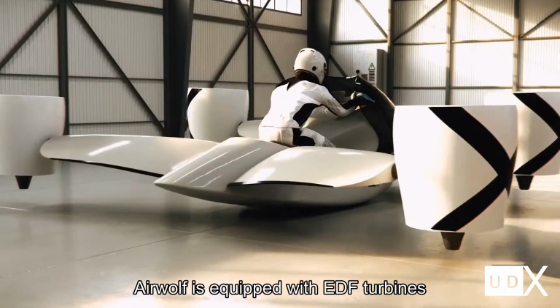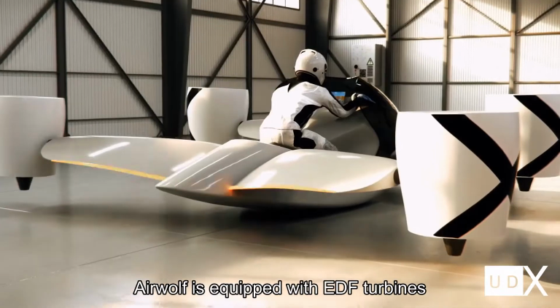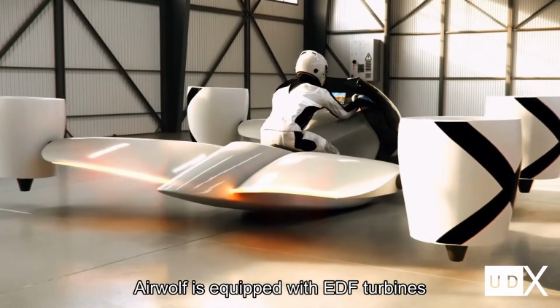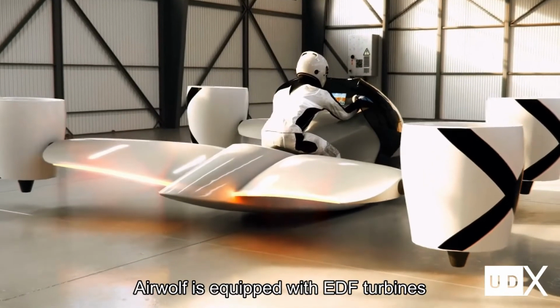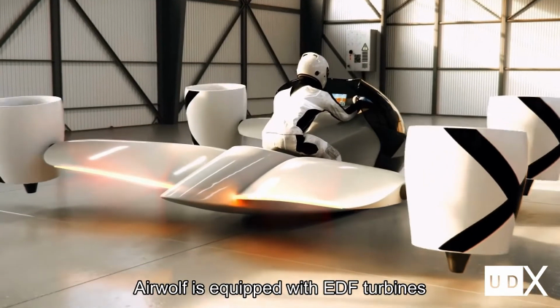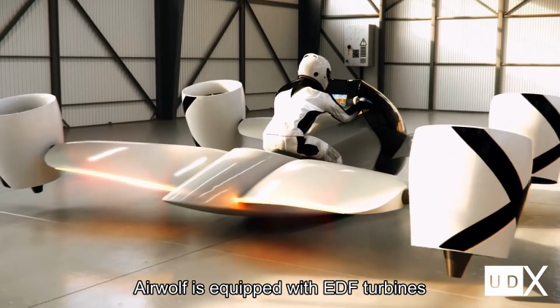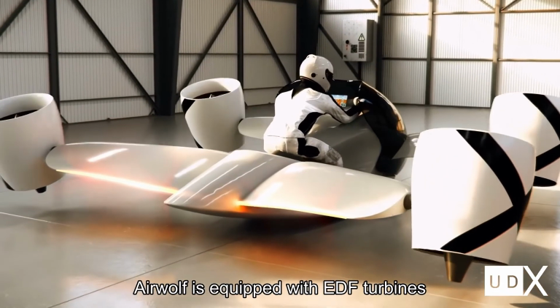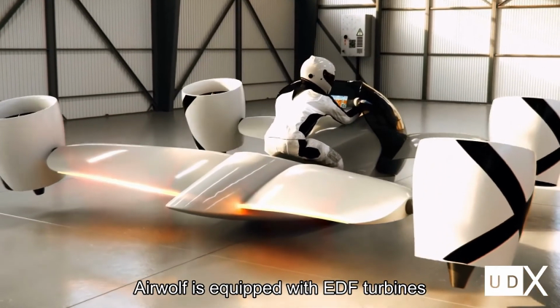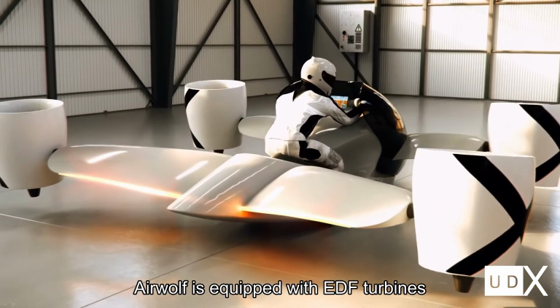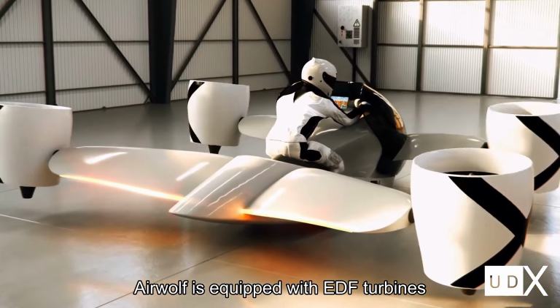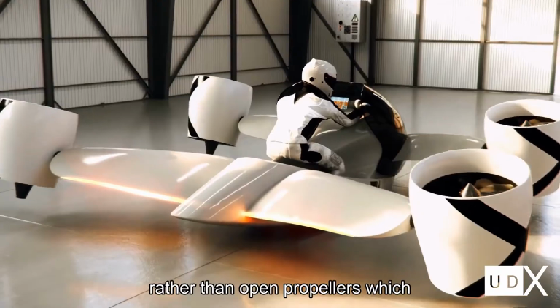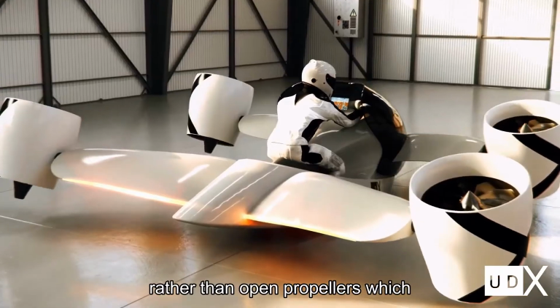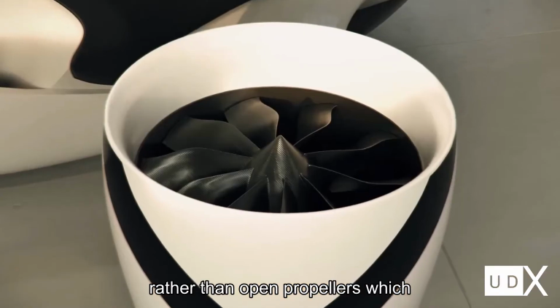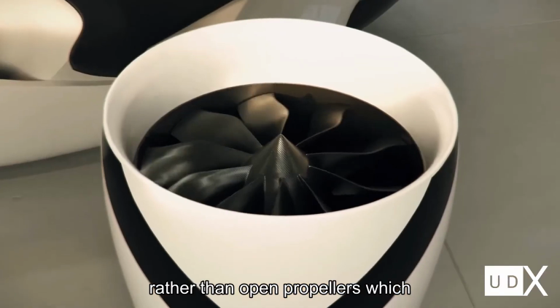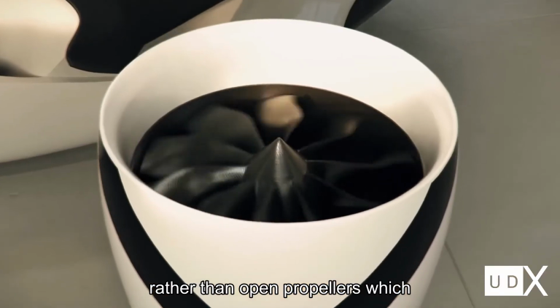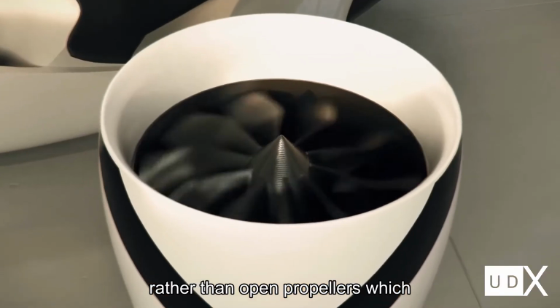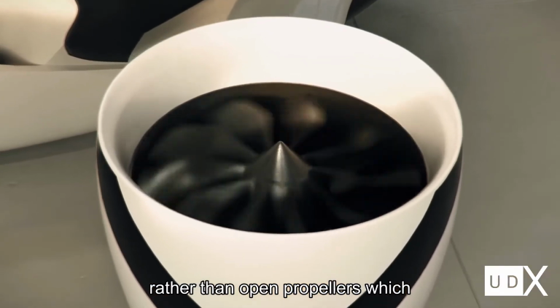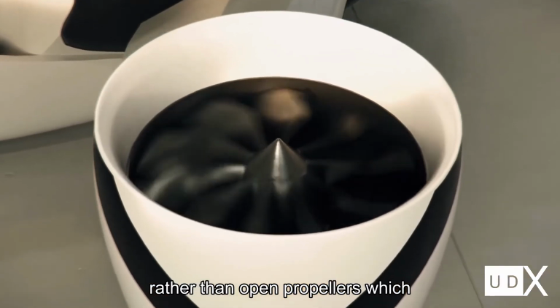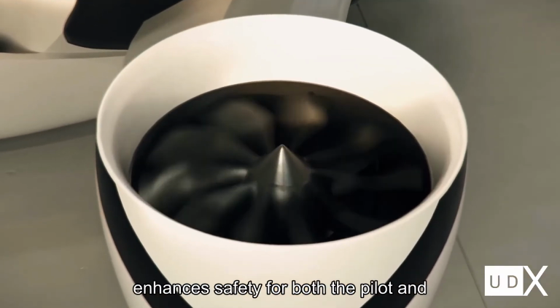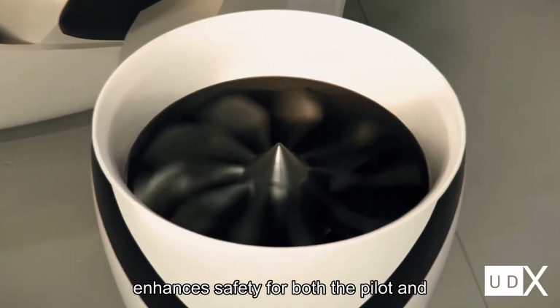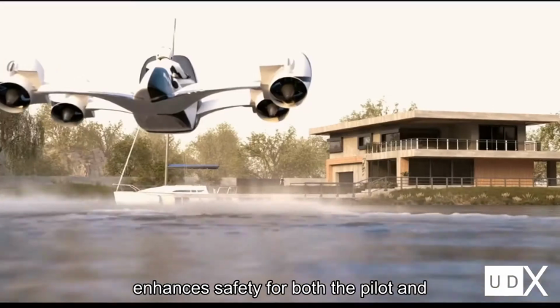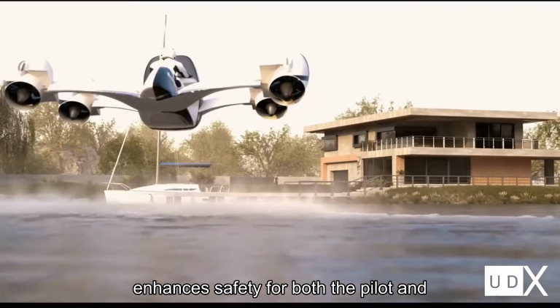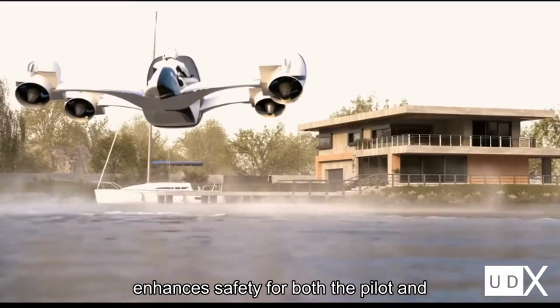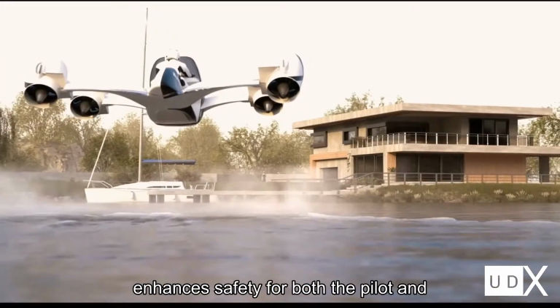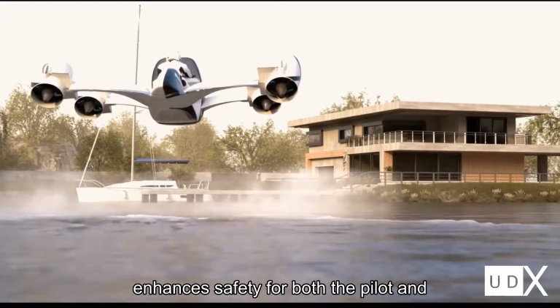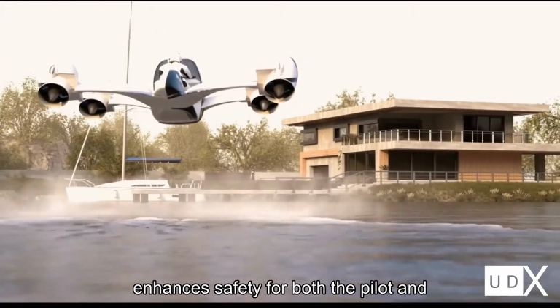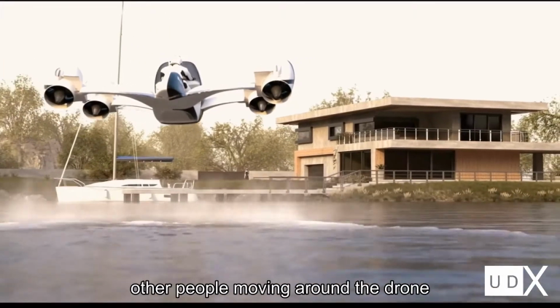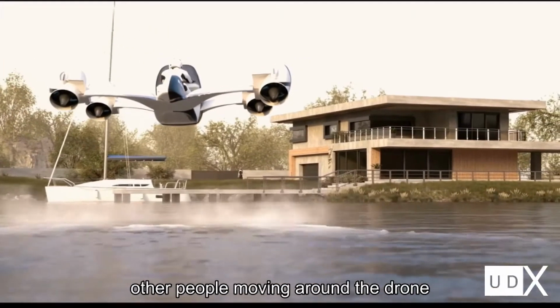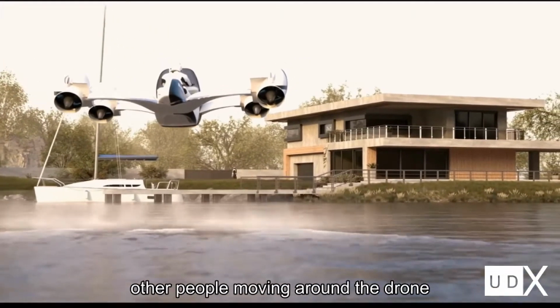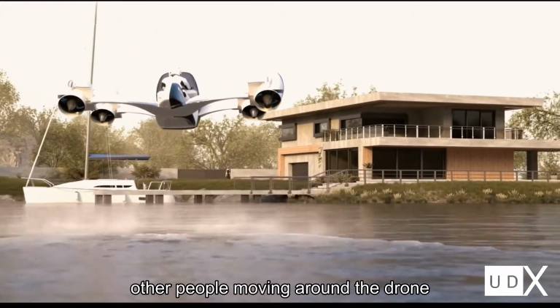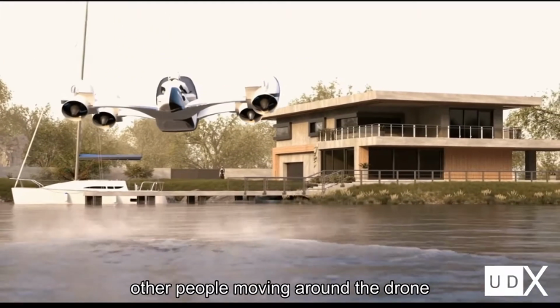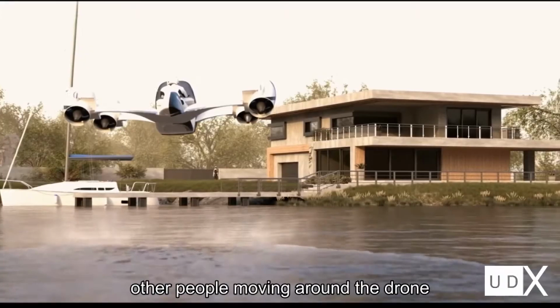Airwolf is equipped with EDF turbines rather than open propellers, which enhances safety for both the pilot and other people moving around the drone.